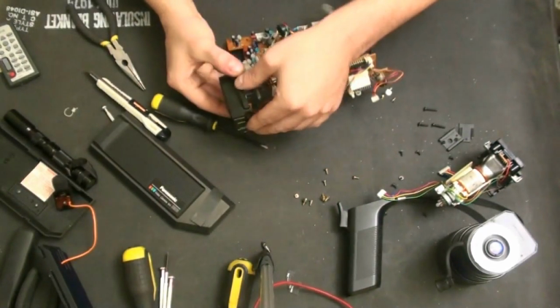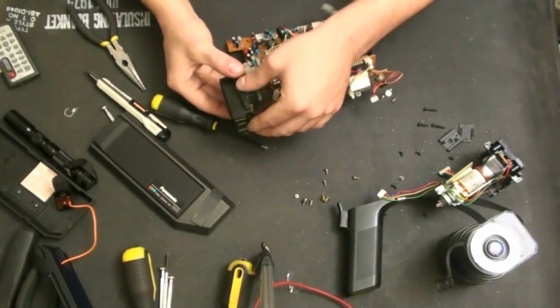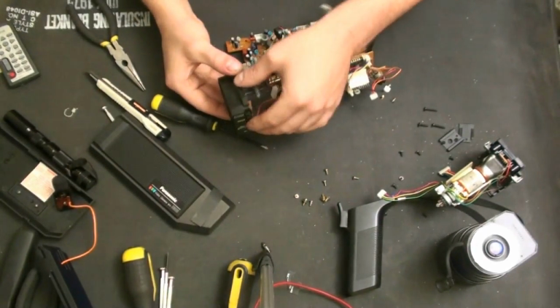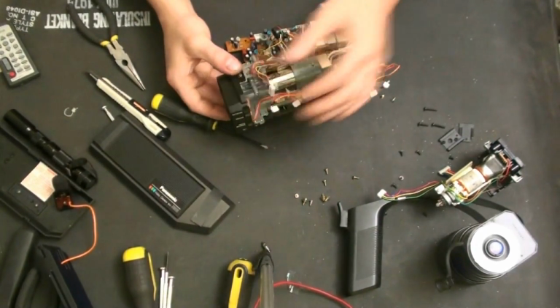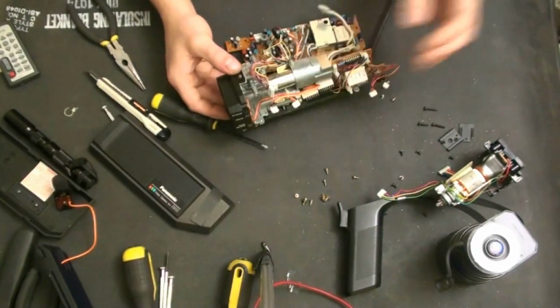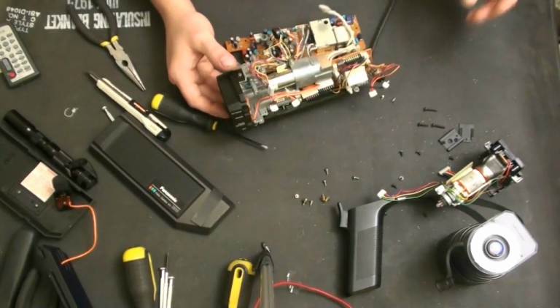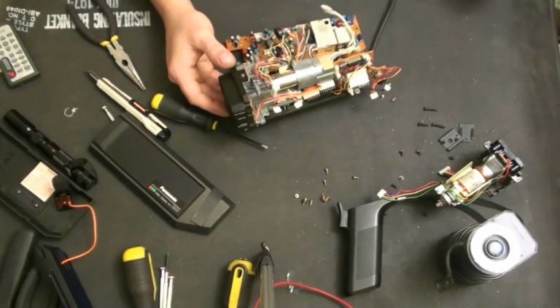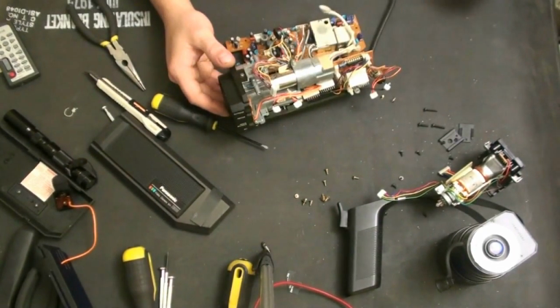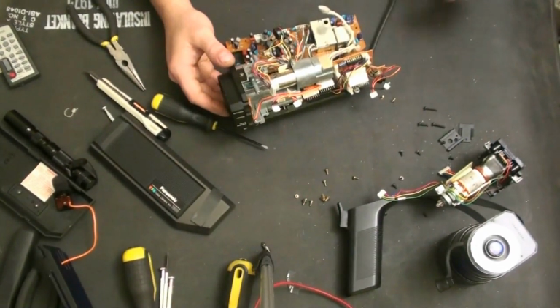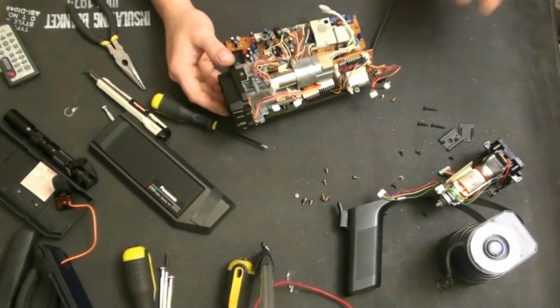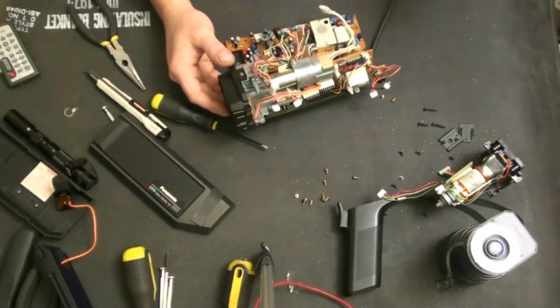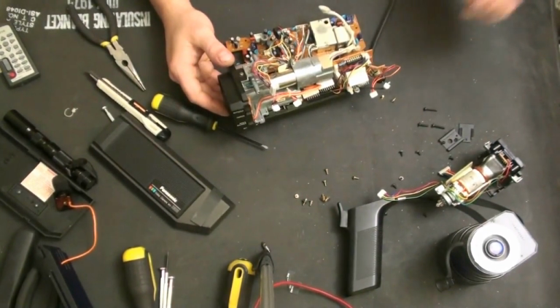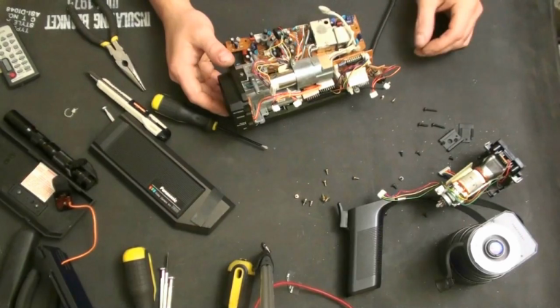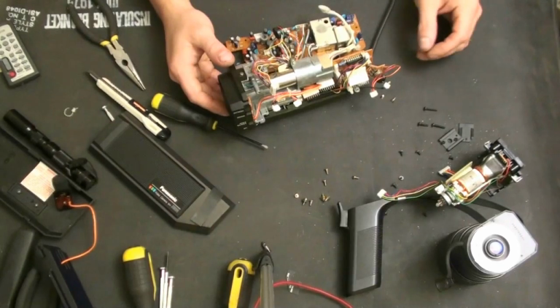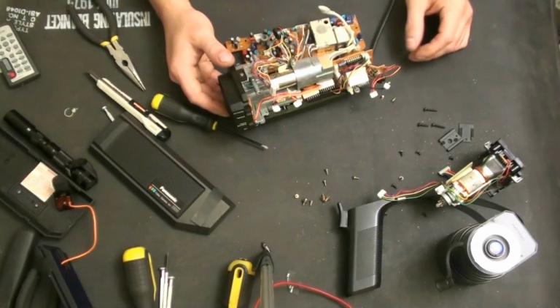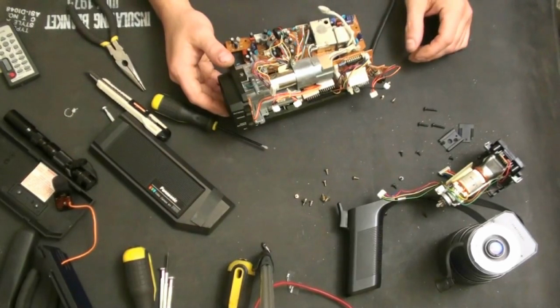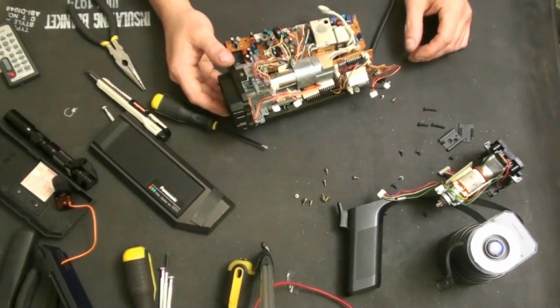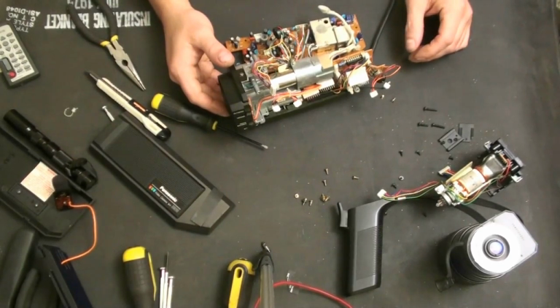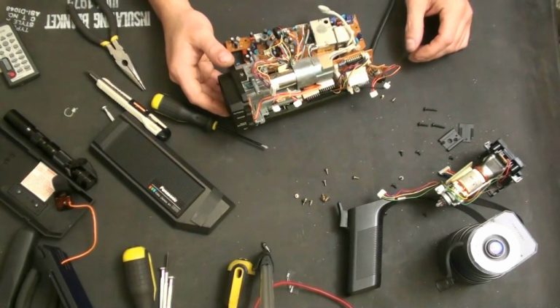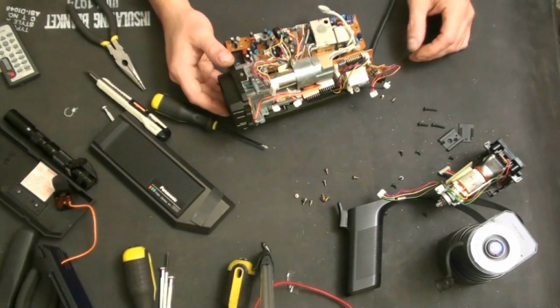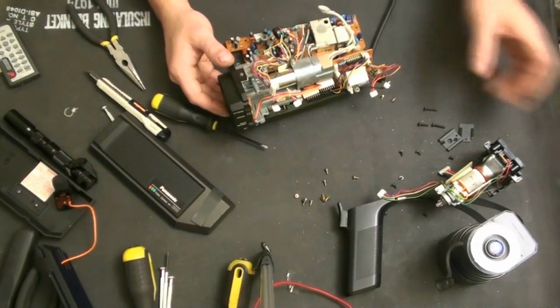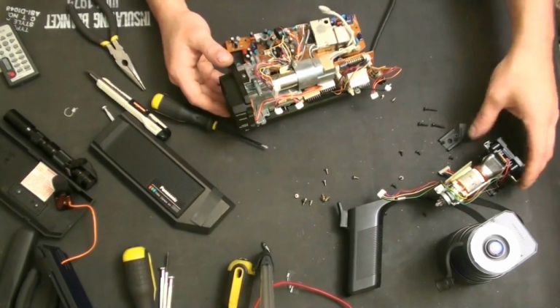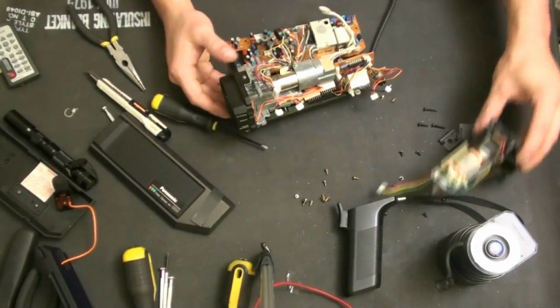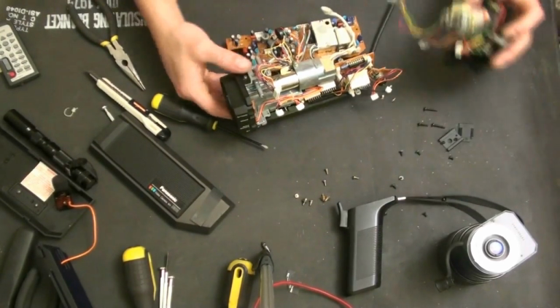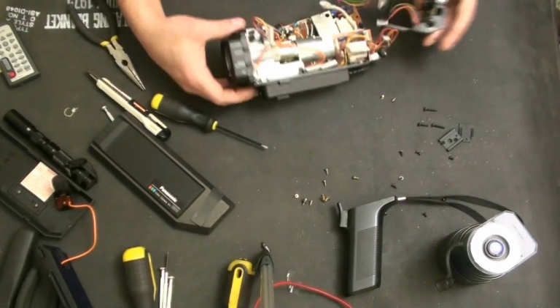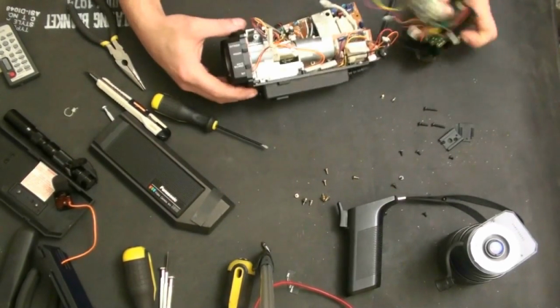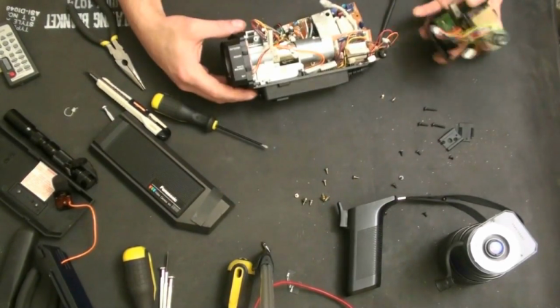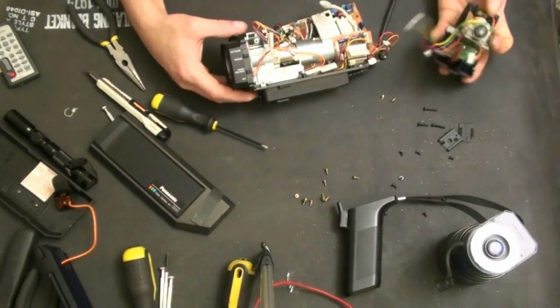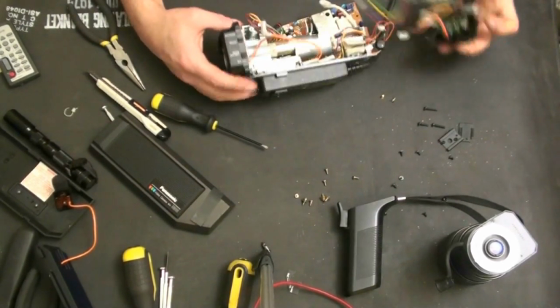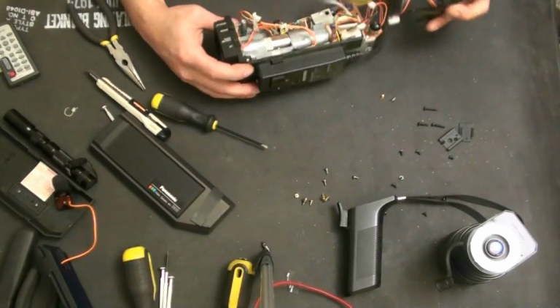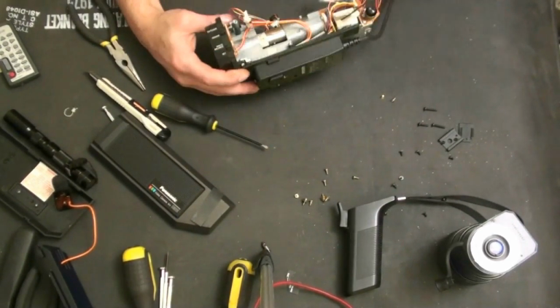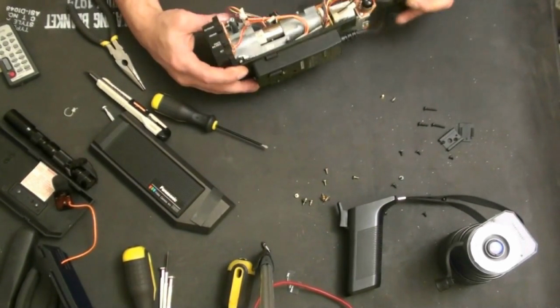Now we'll go ahead and put it all back together. That's the viewfinder work.